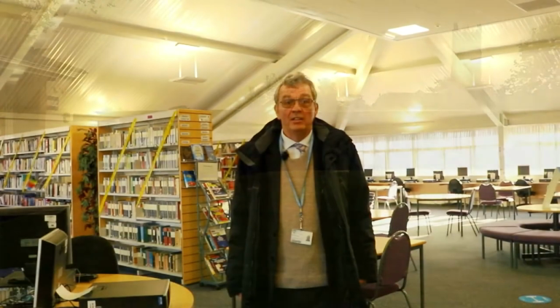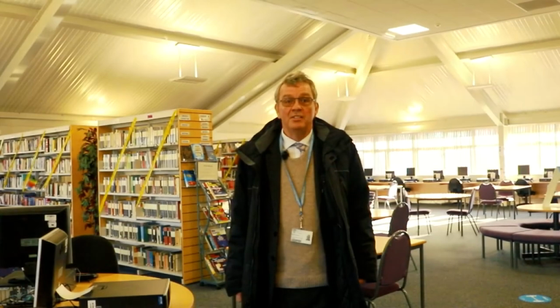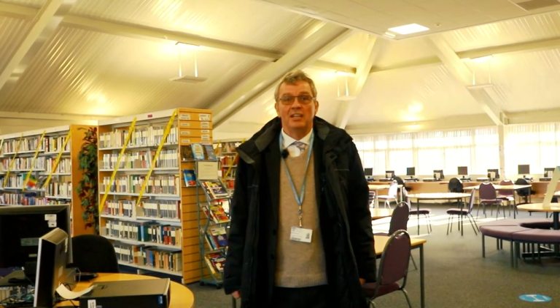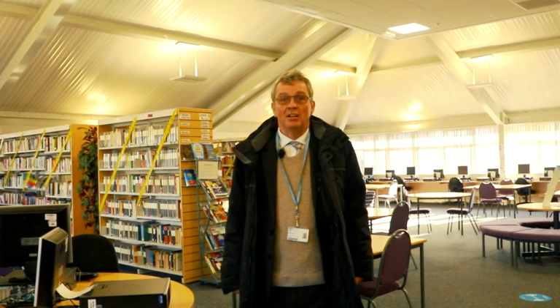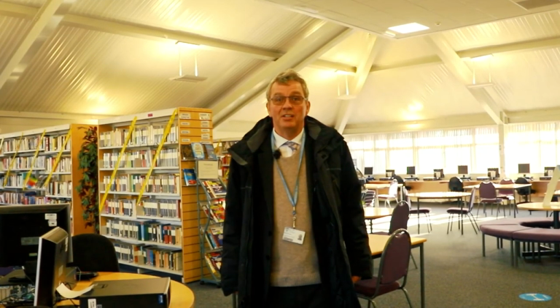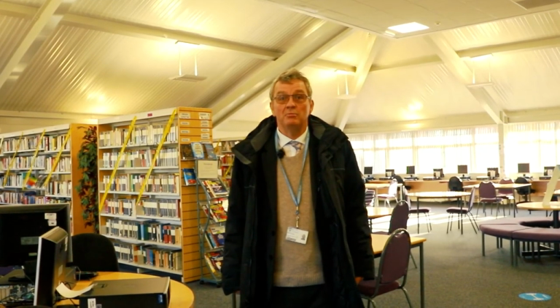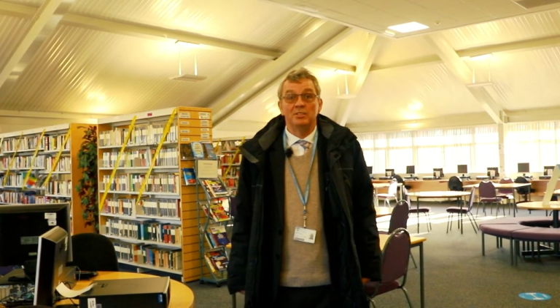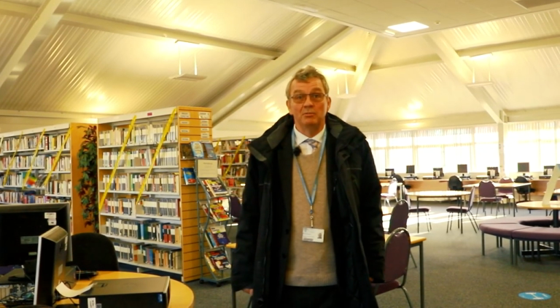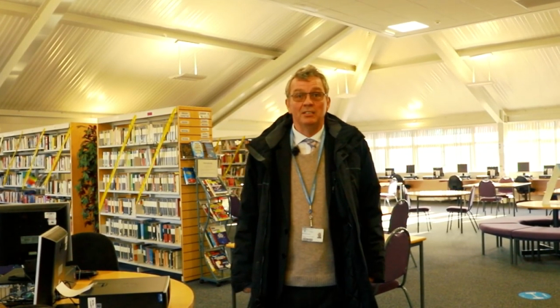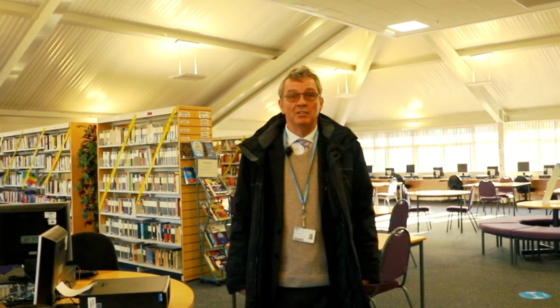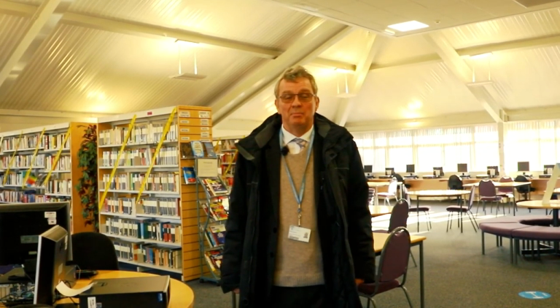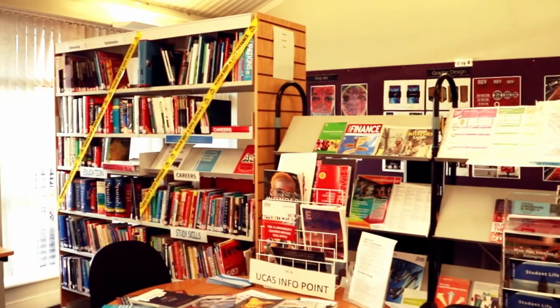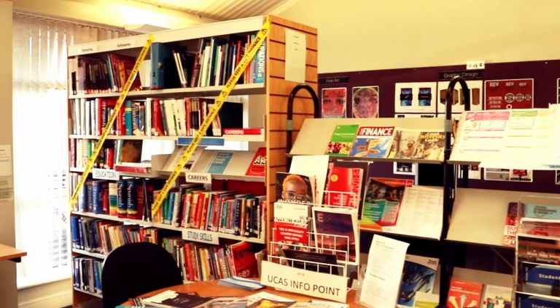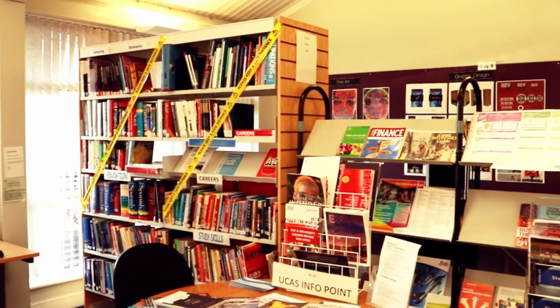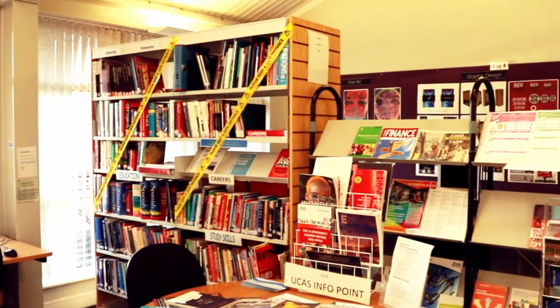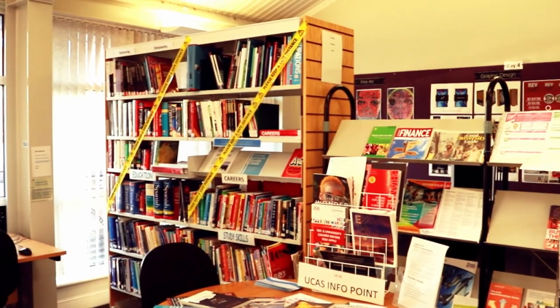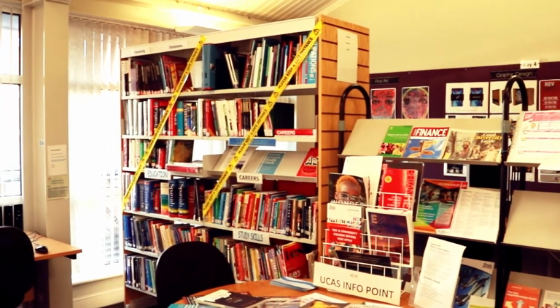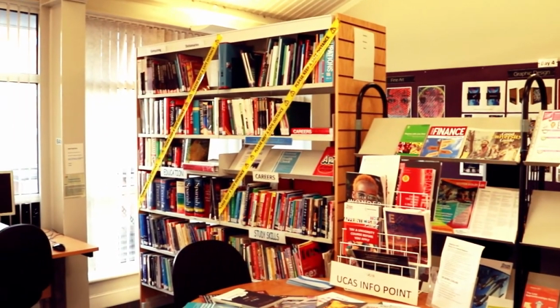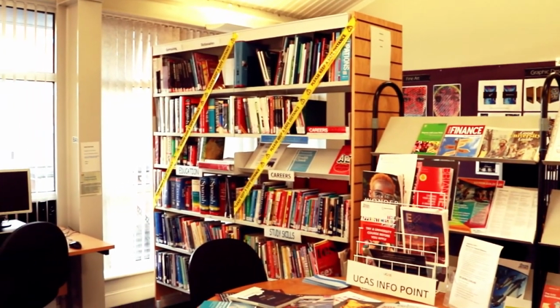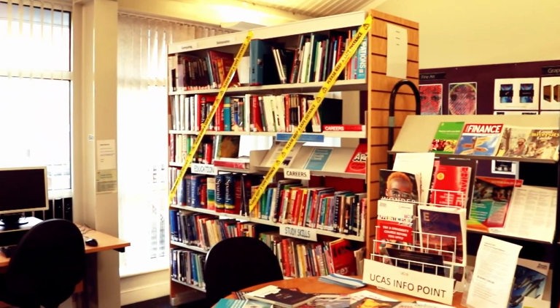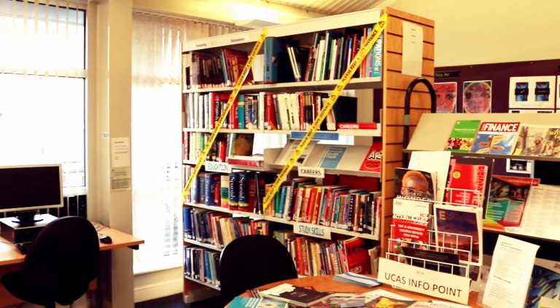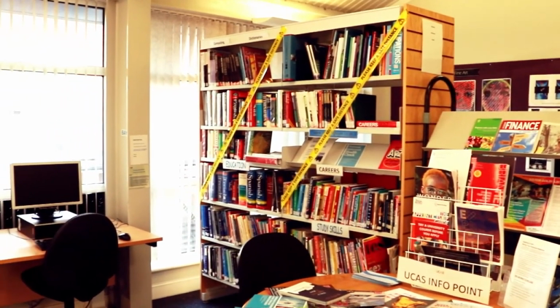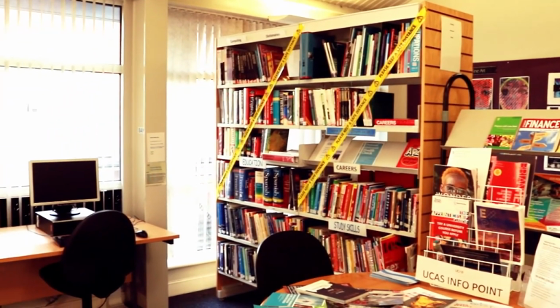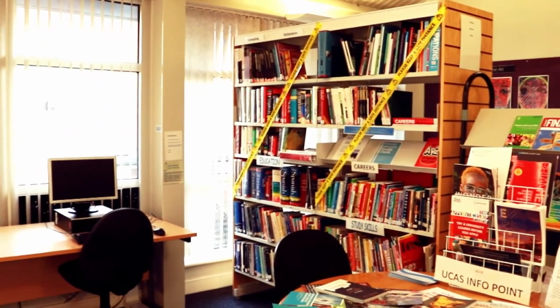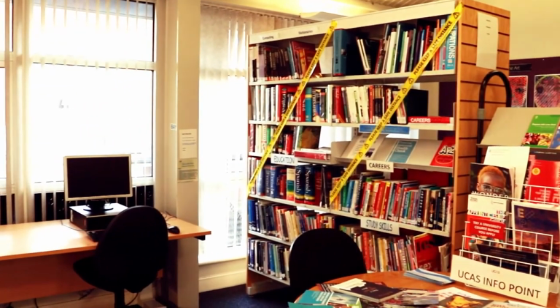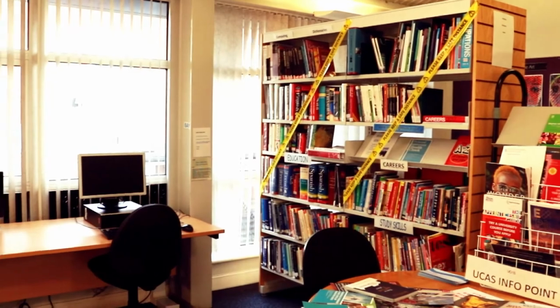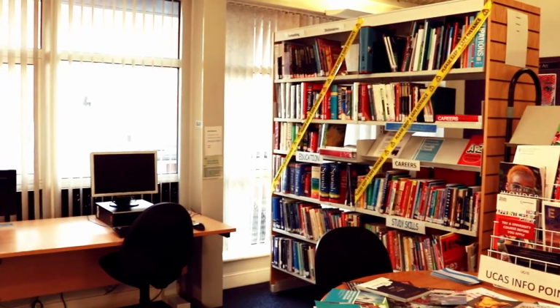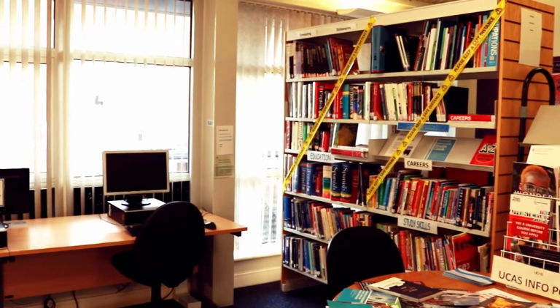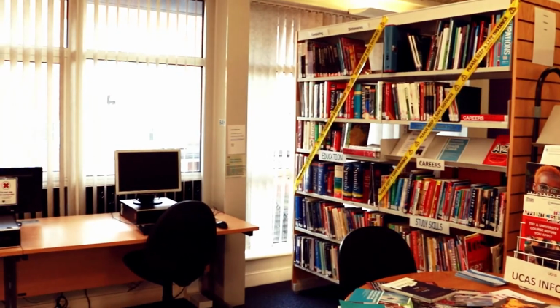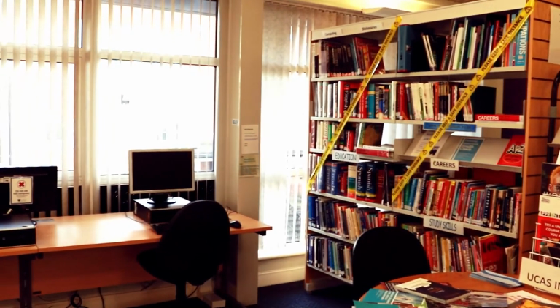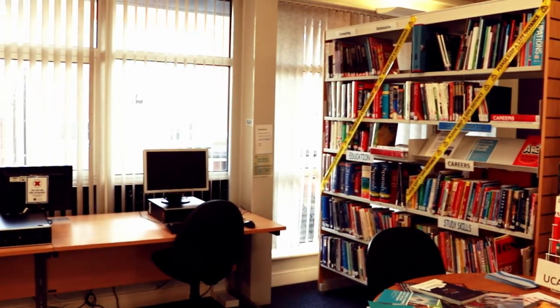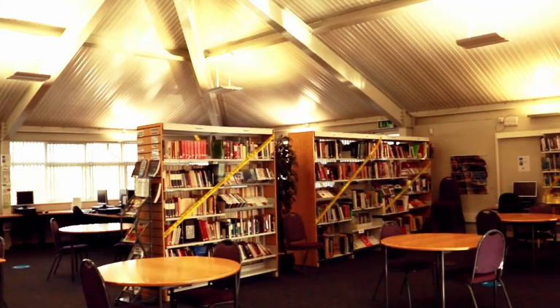This is the LRC, which is a really nice spacious environment to come and get some work done. We've also got a good selection of books here.